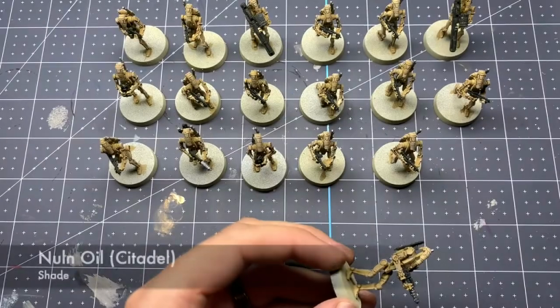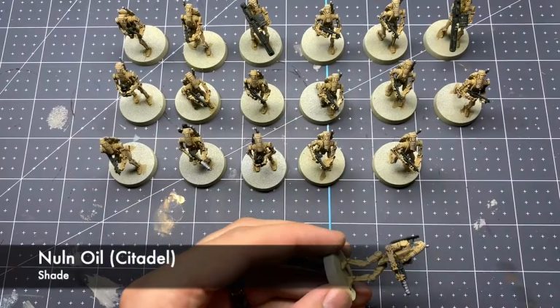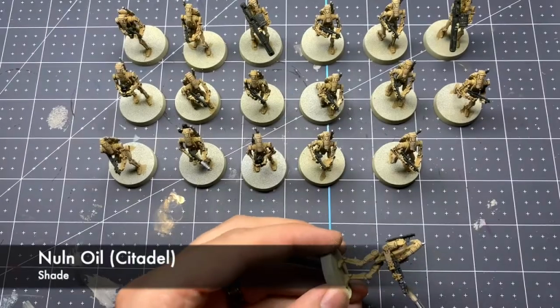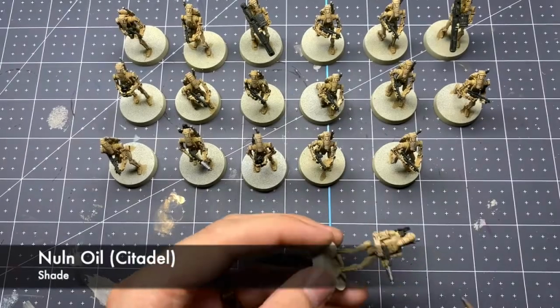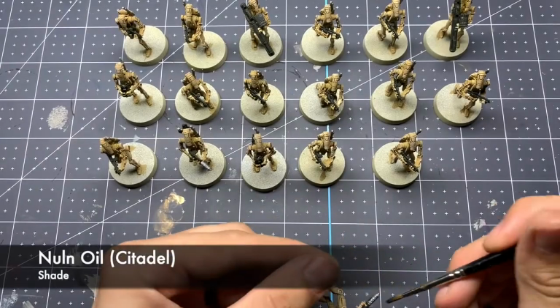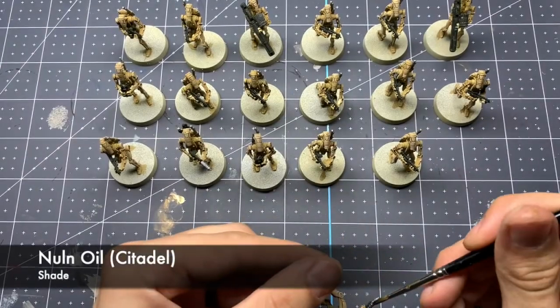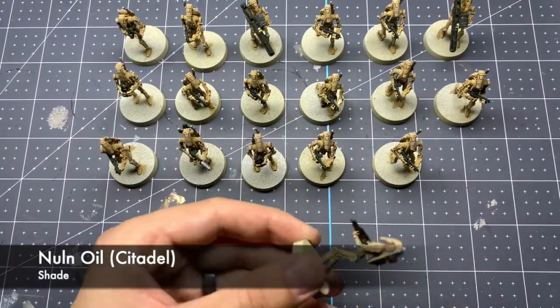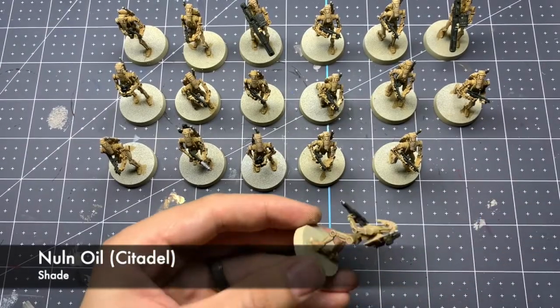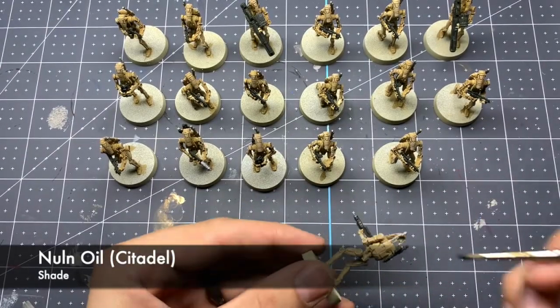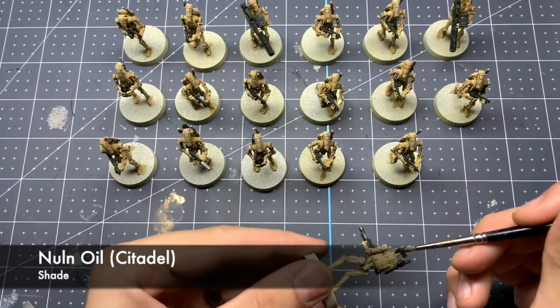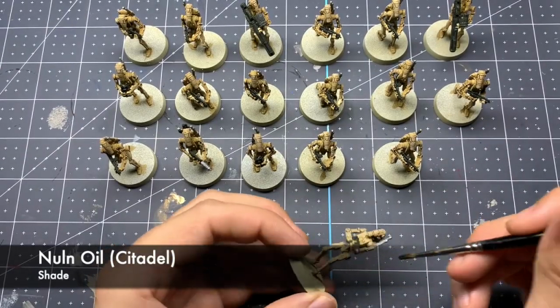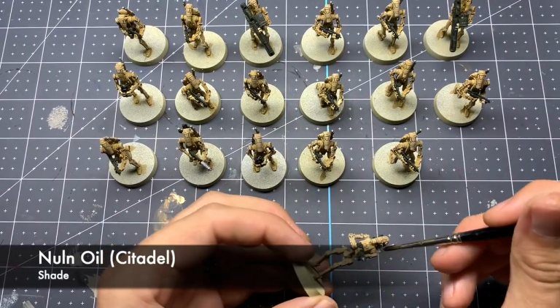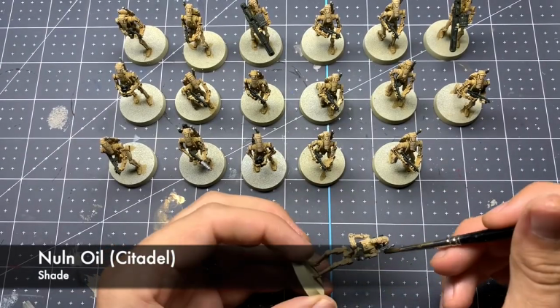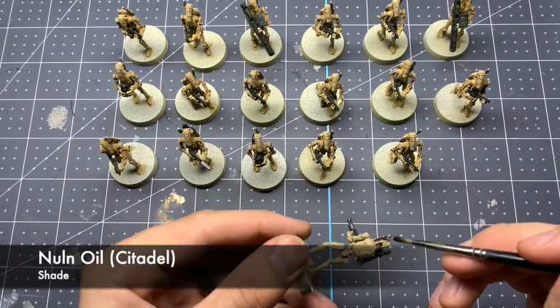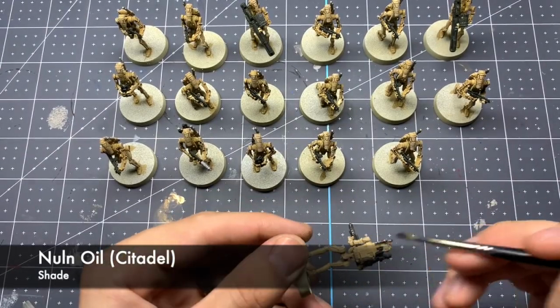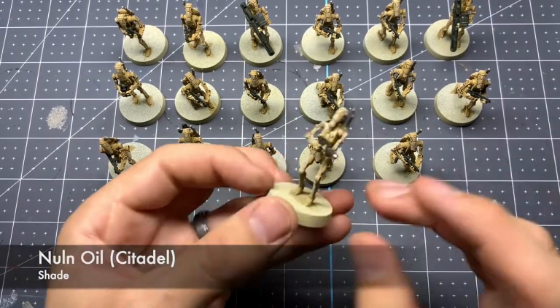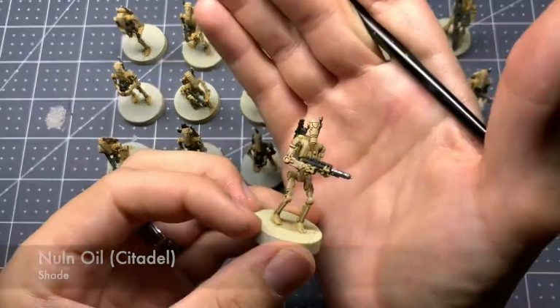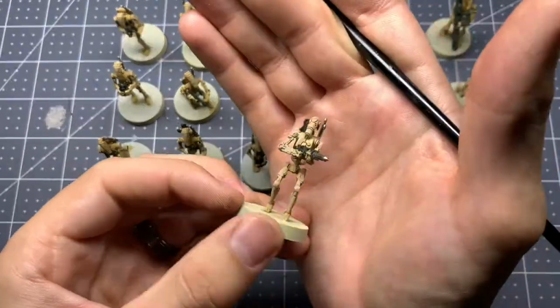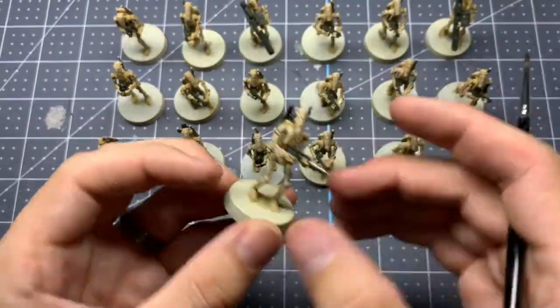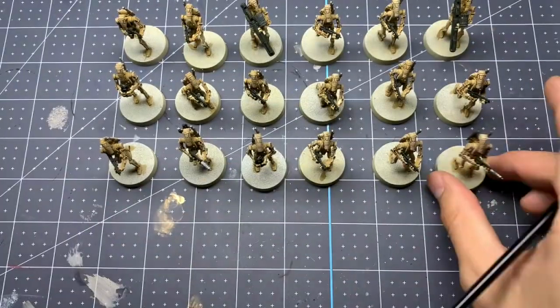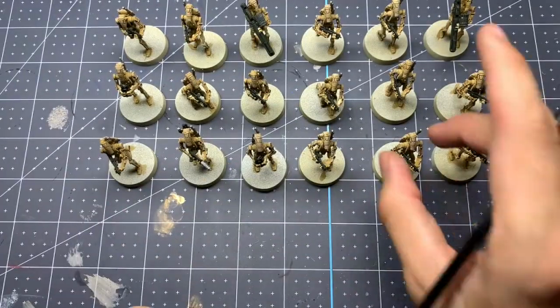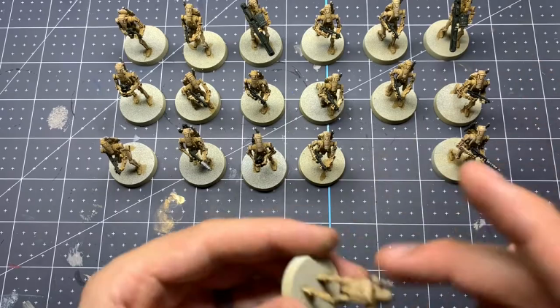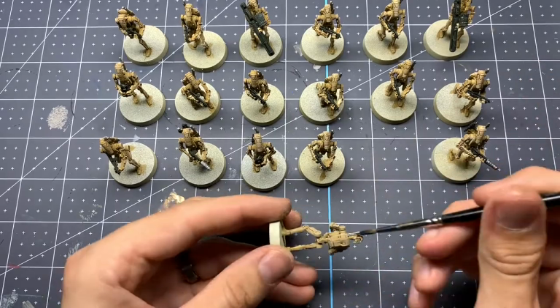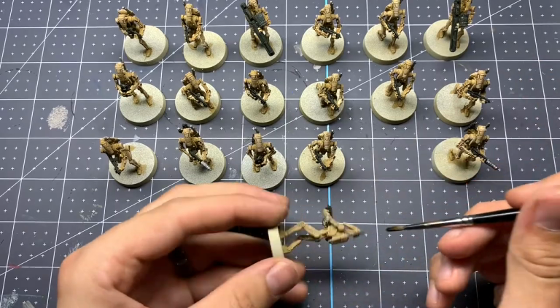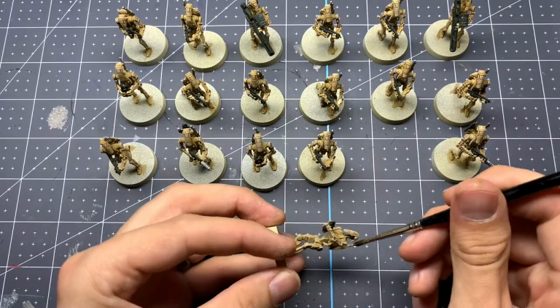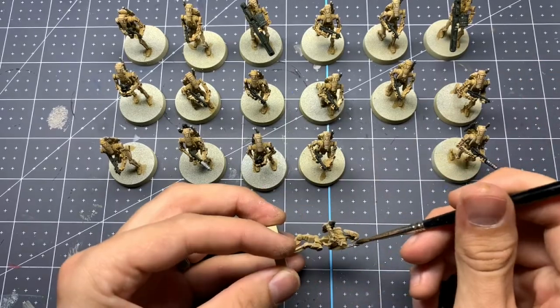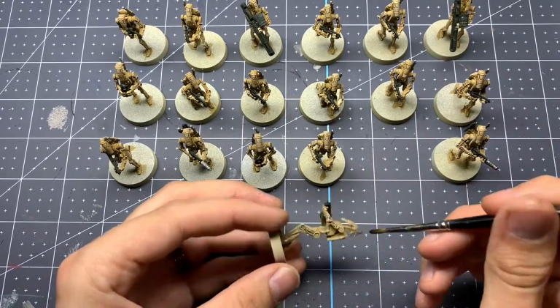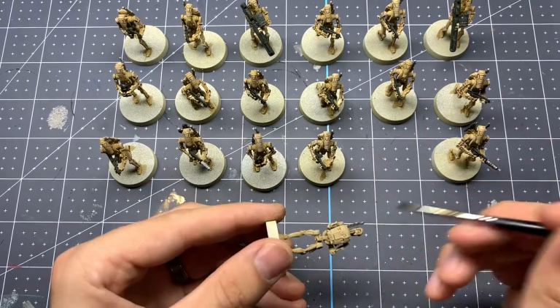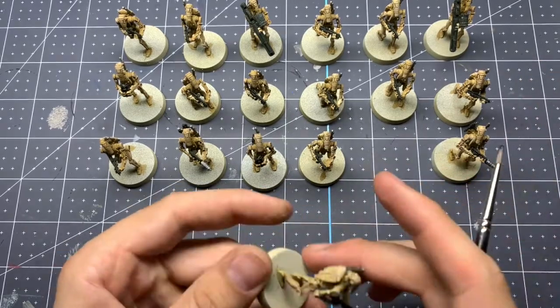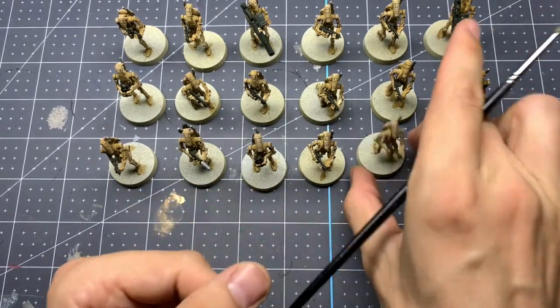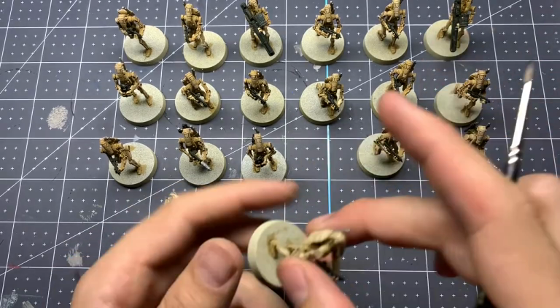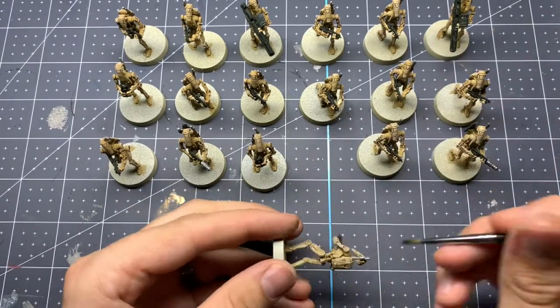Just to break up that solid silver a little bit, a quick Nuln Oil wash is going to go ahead and add some shadows back to that silver.